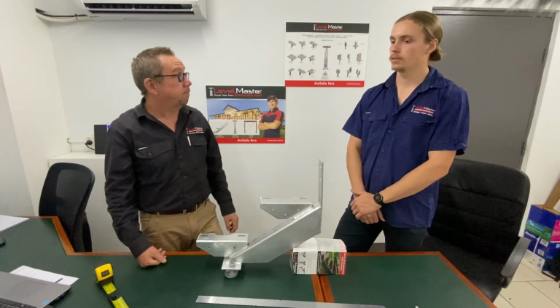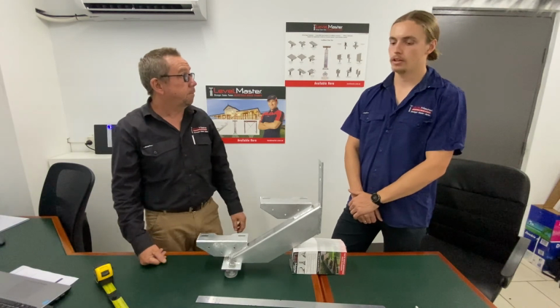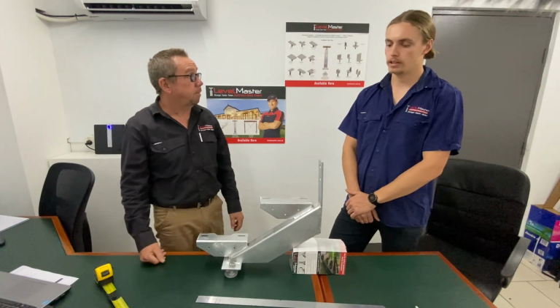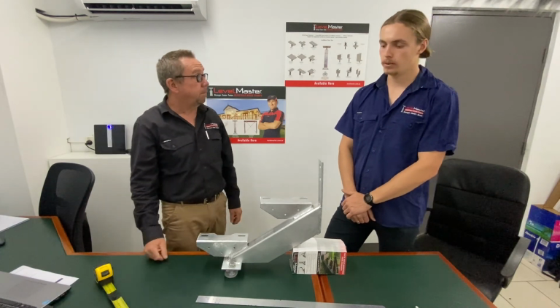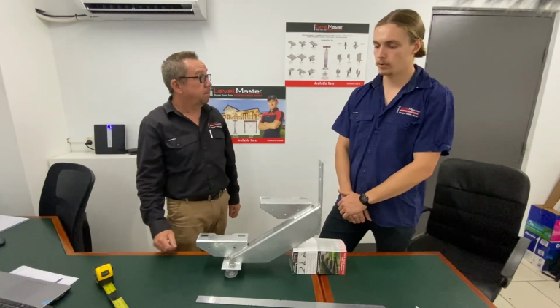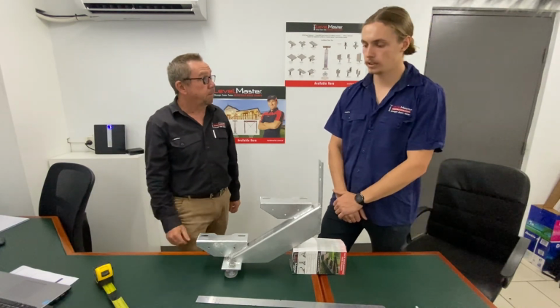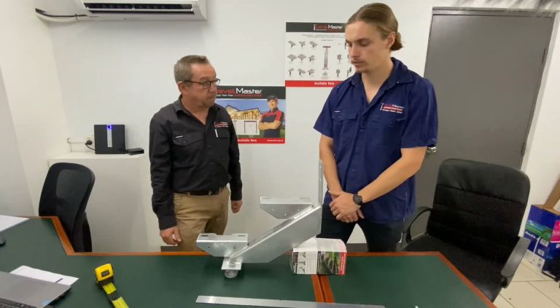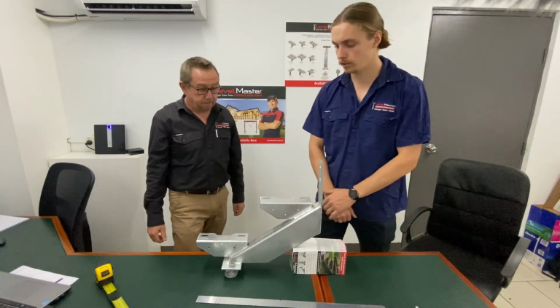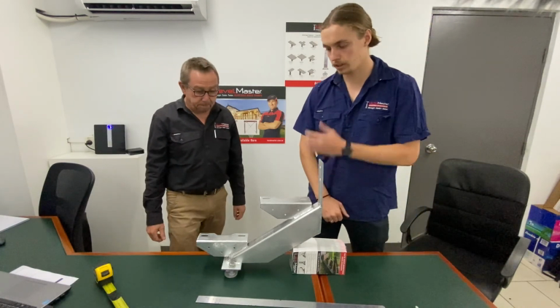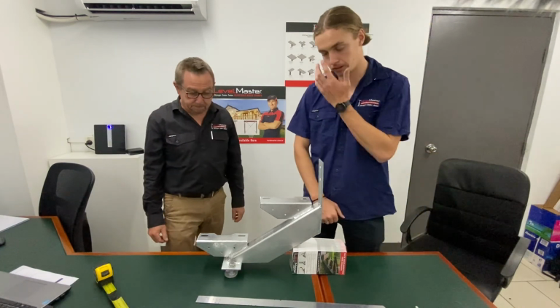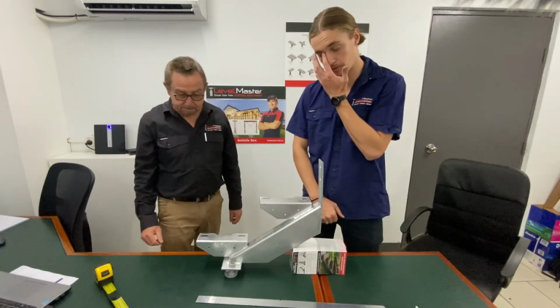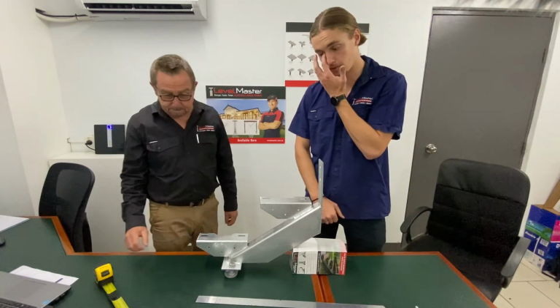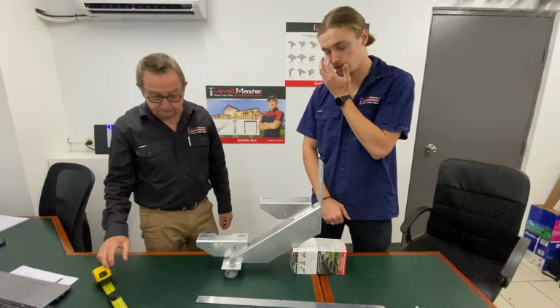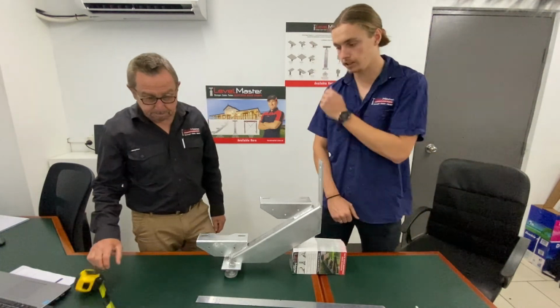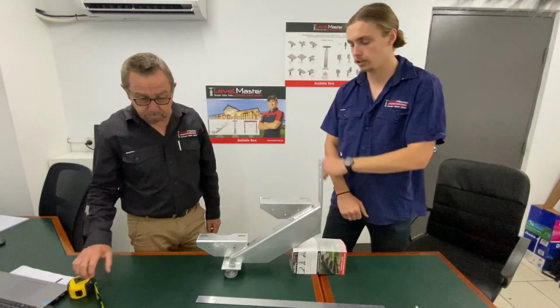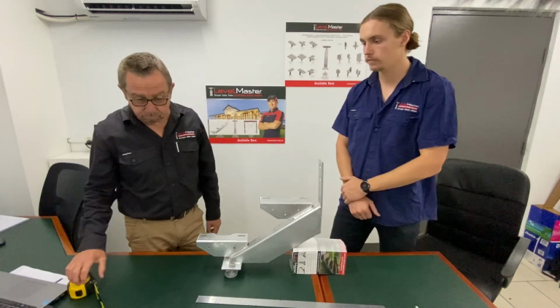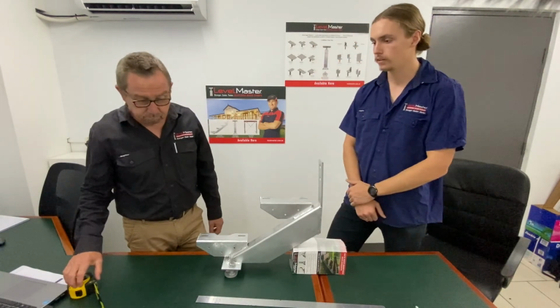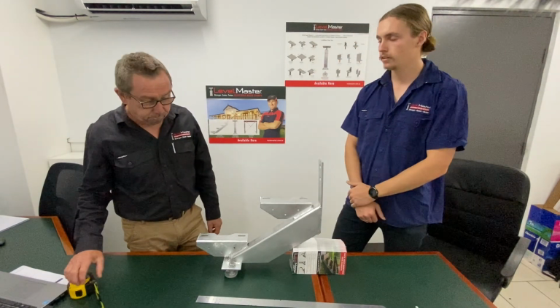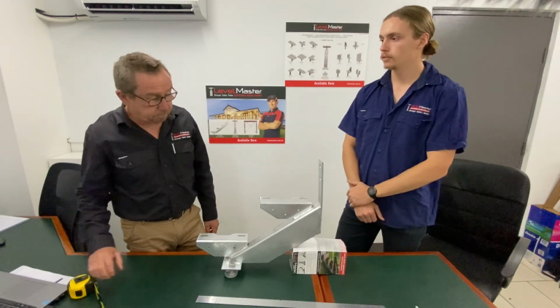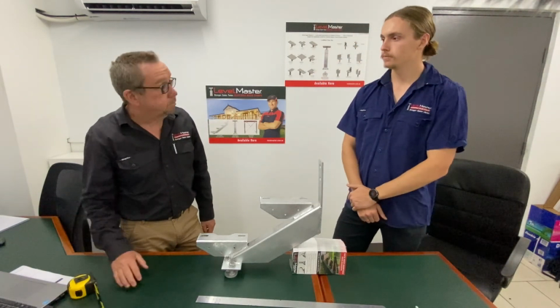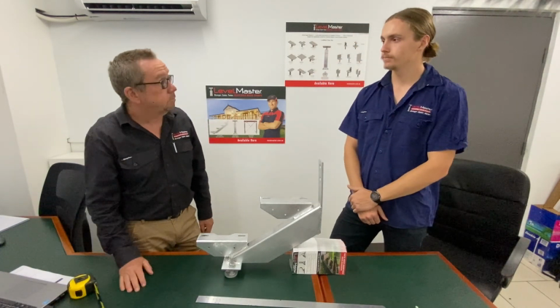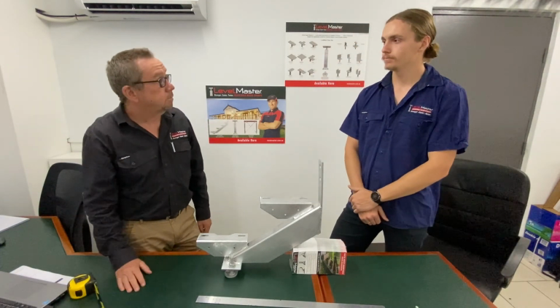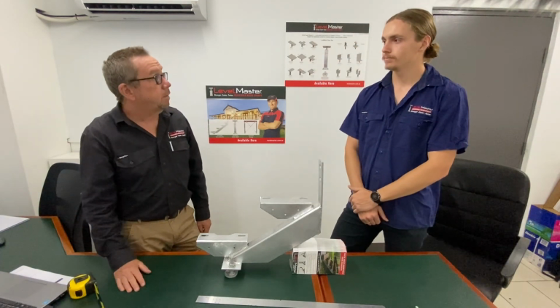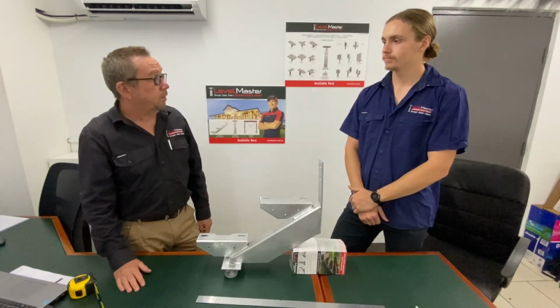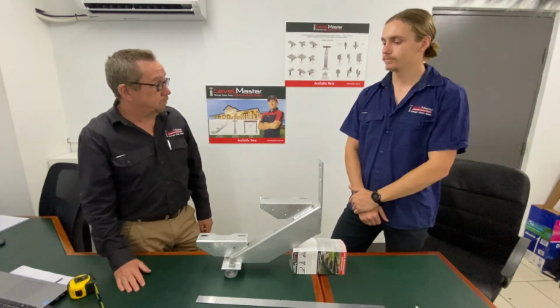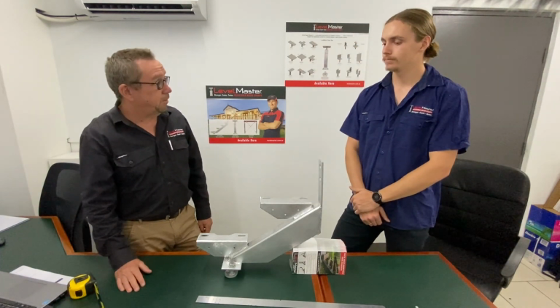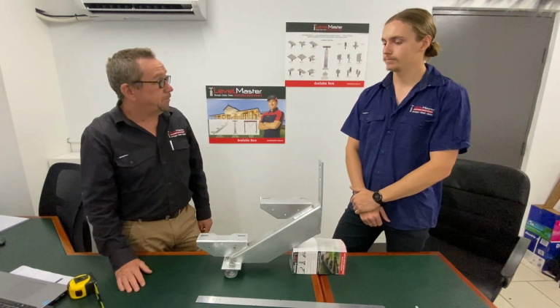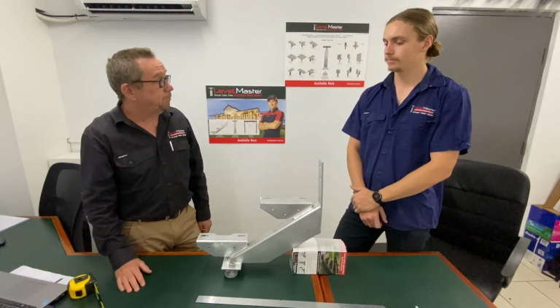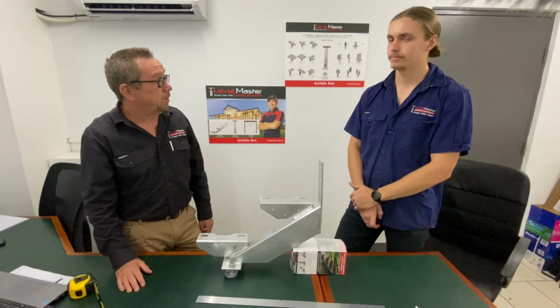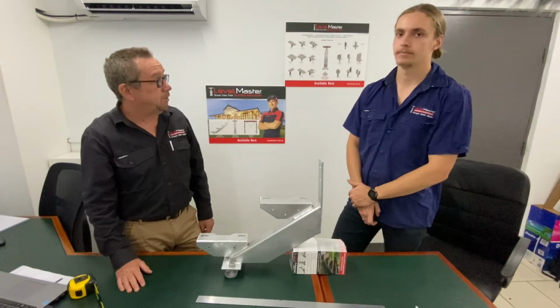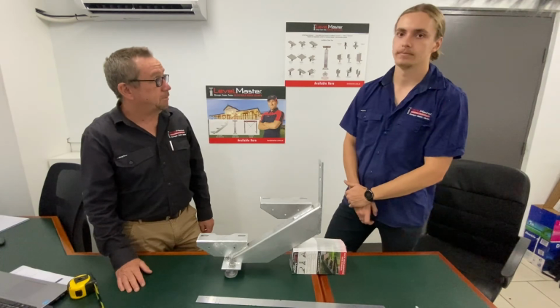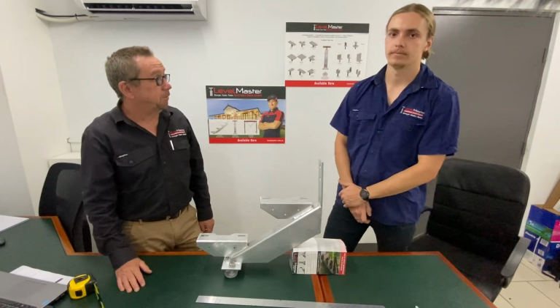Thanks for walking us through all of that. Thanks Lachie — catch you next time.